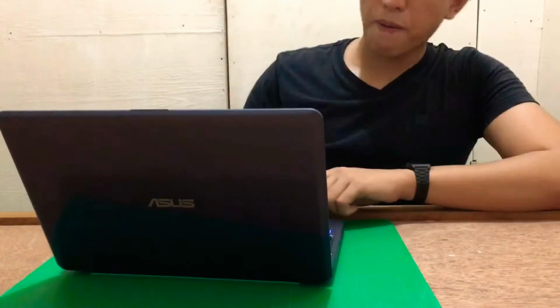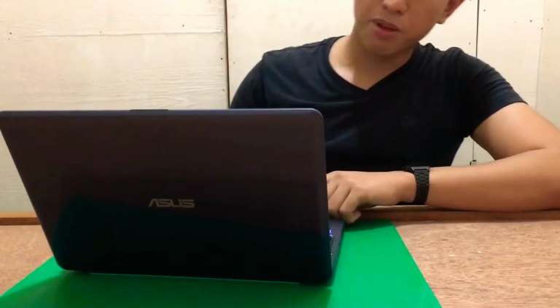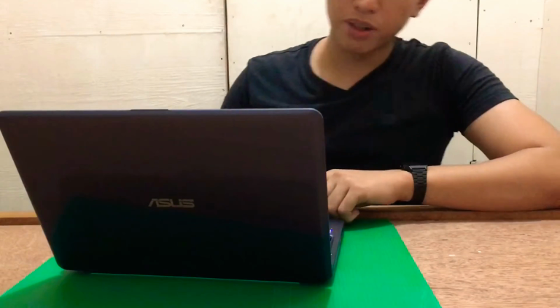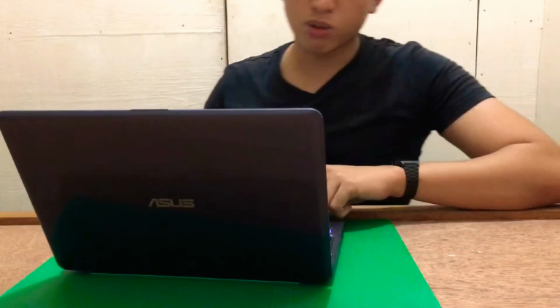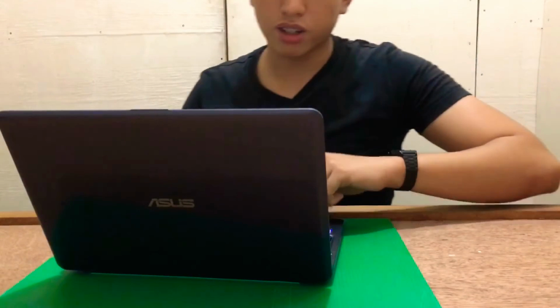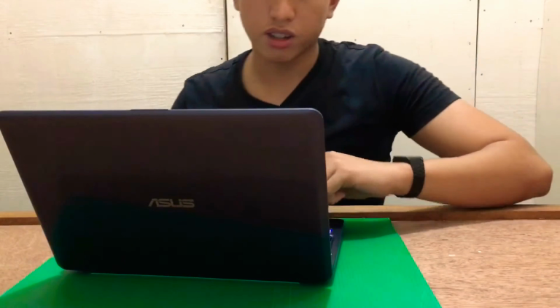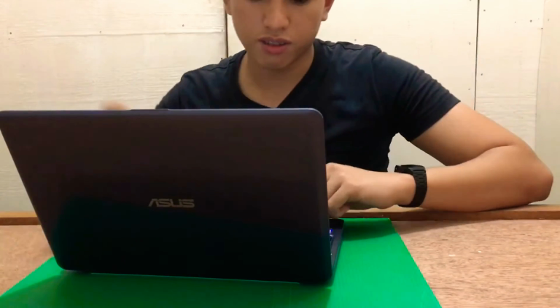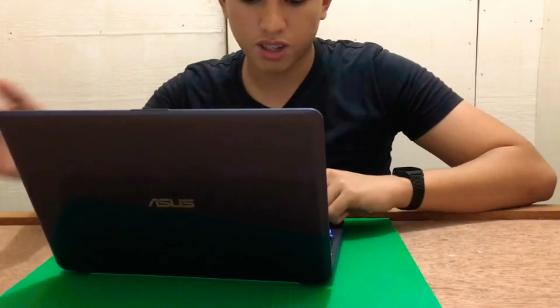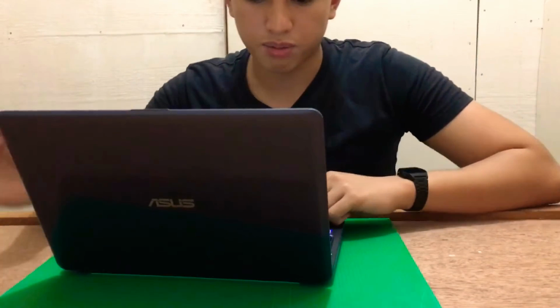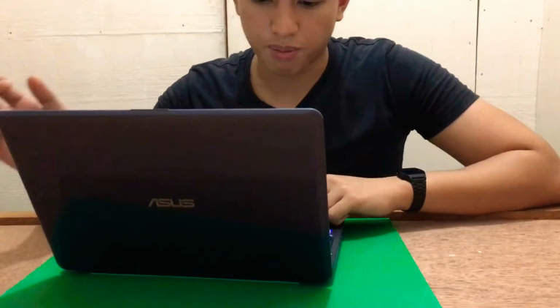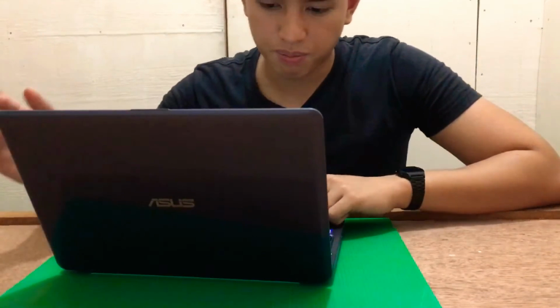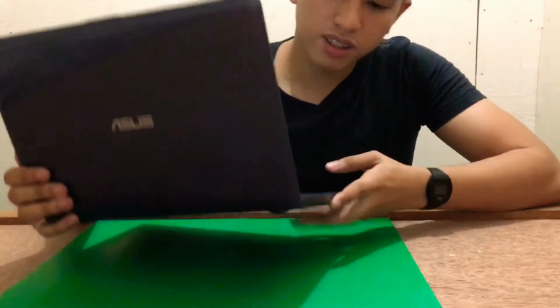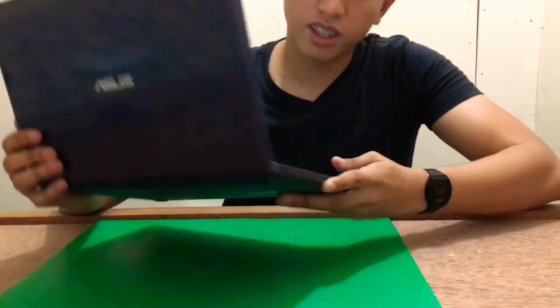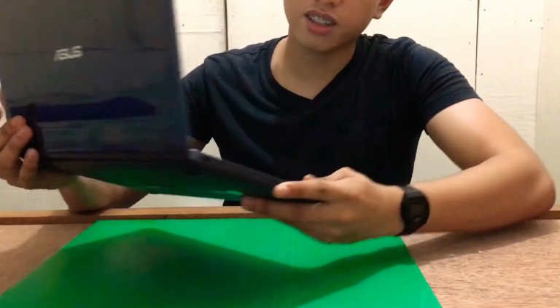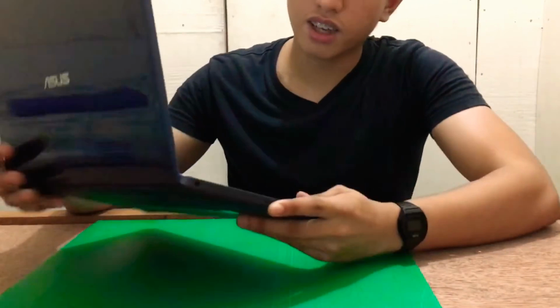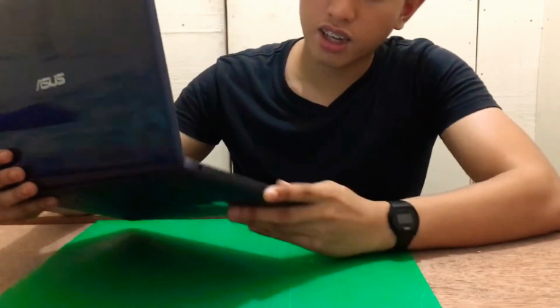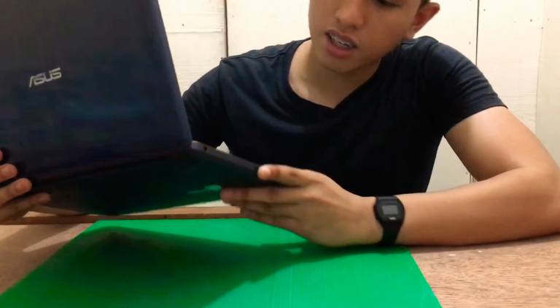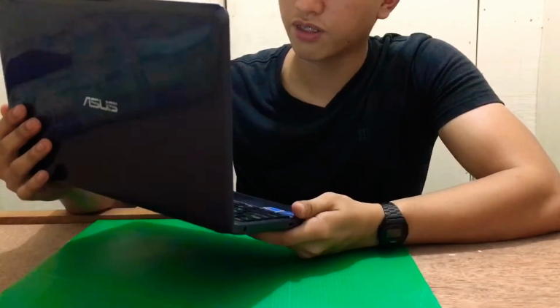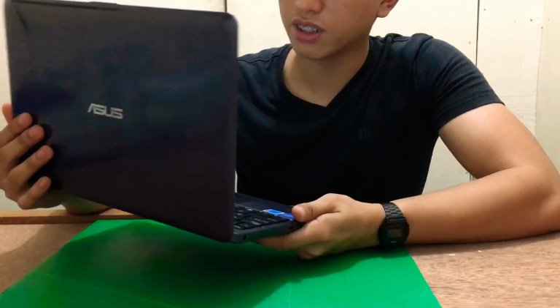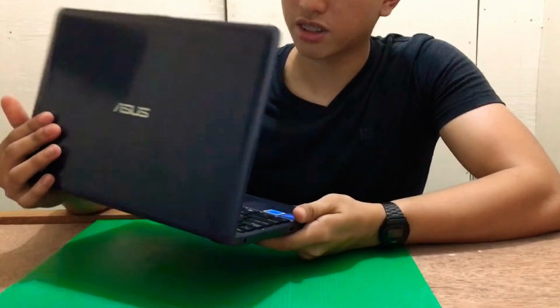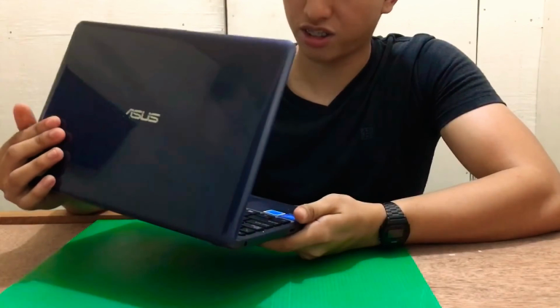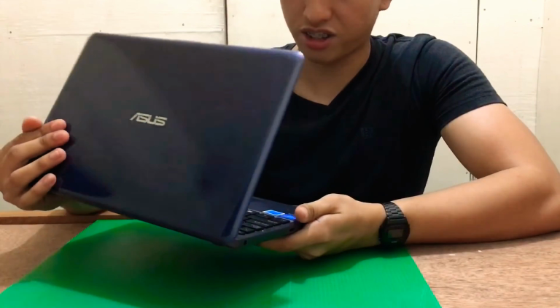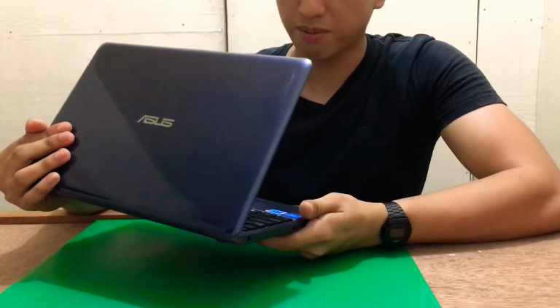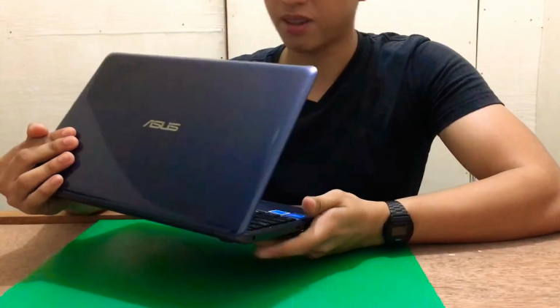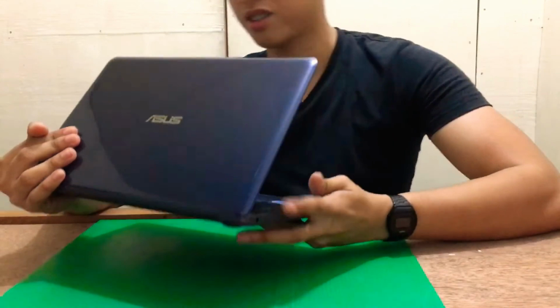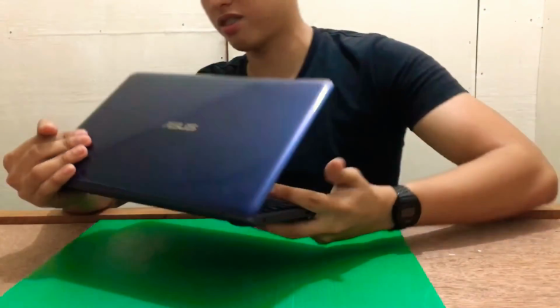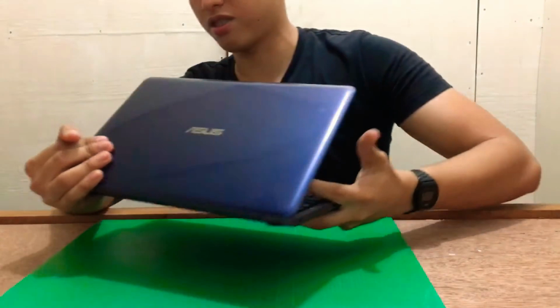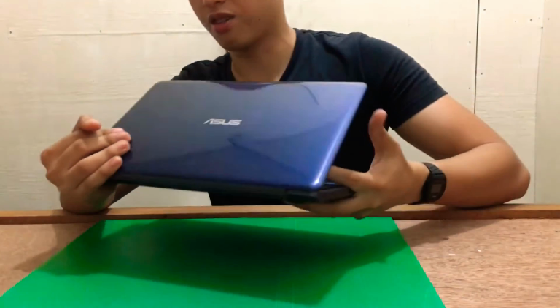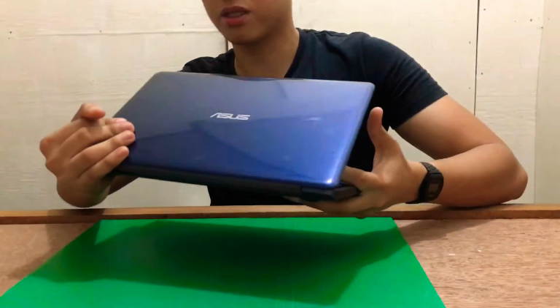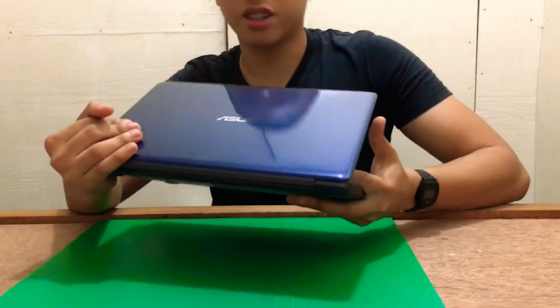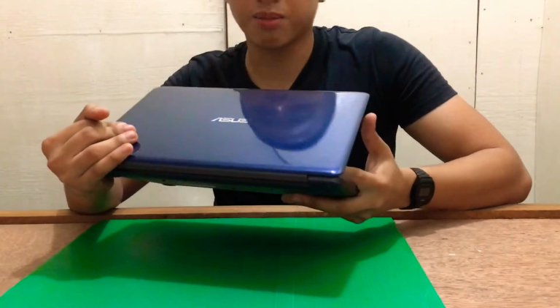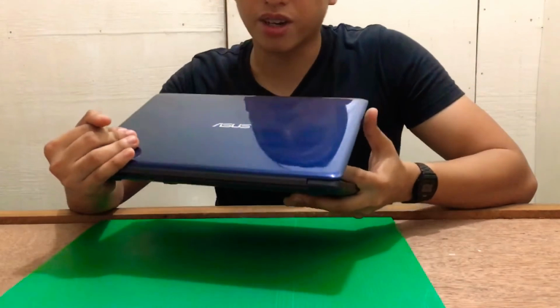The build quality of this laptop — the plastic is cheap, as is obvious given the price.